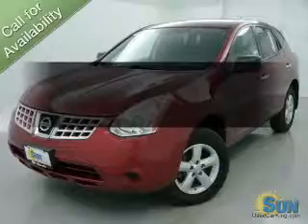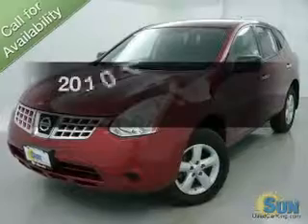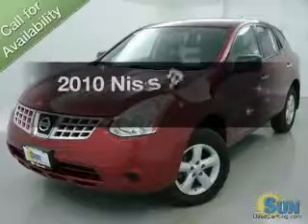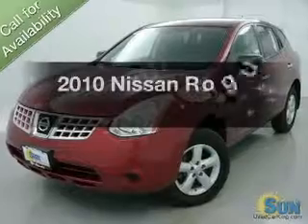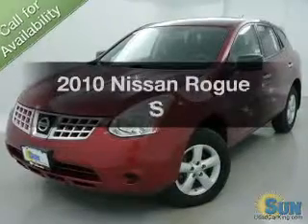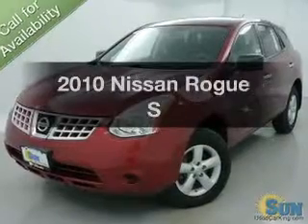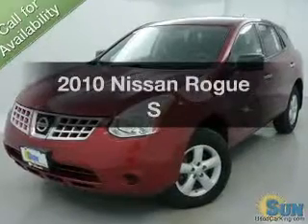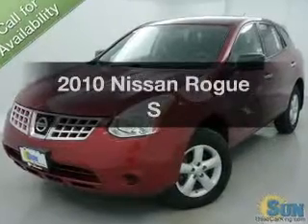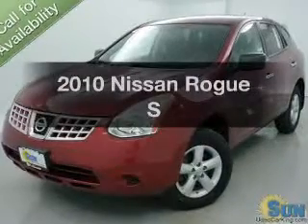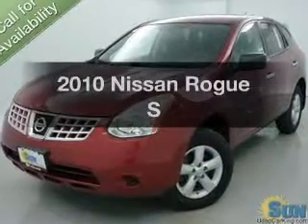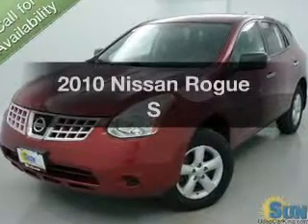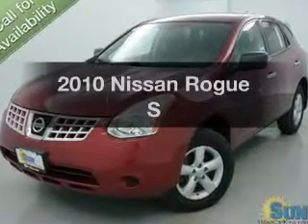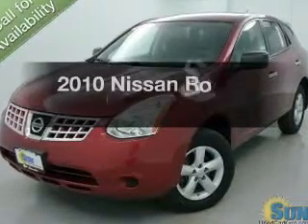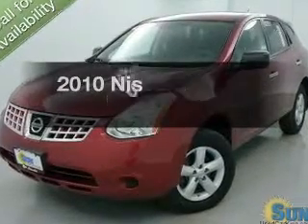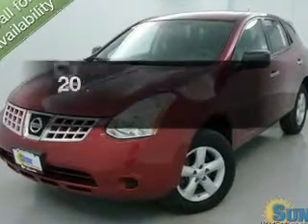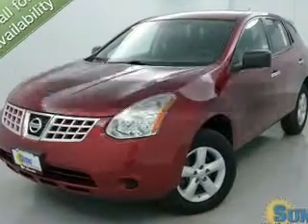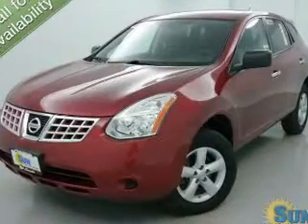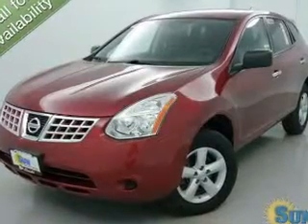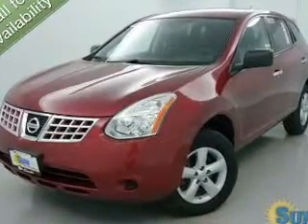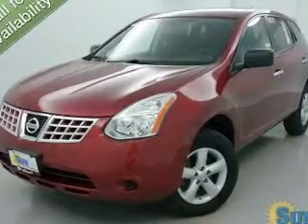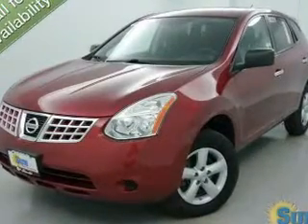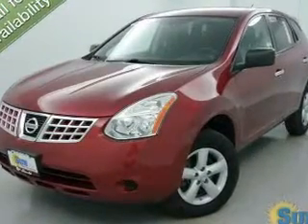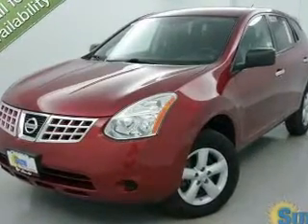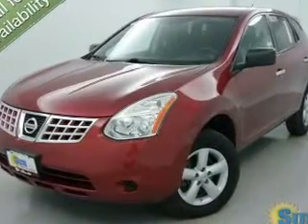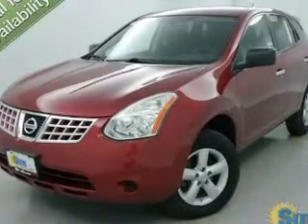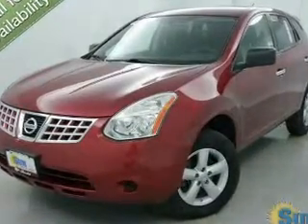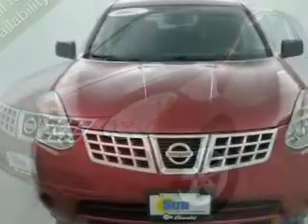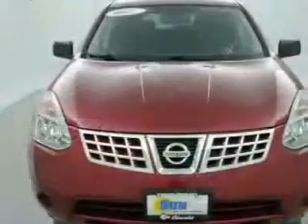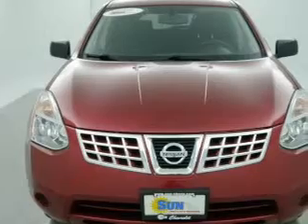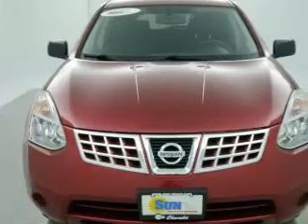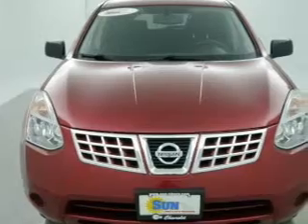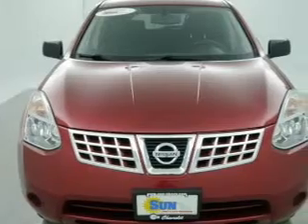Introducing the 2010 Nissan Rogue. If you're looking for a first-rate auto, this one could be yours today.